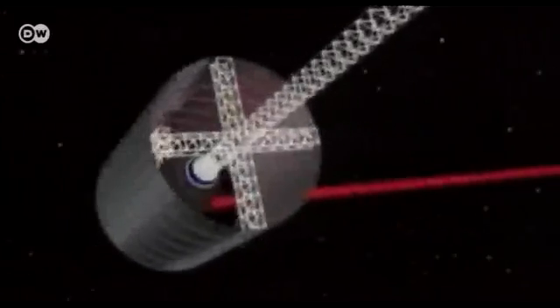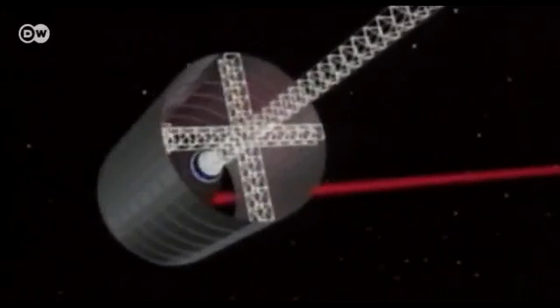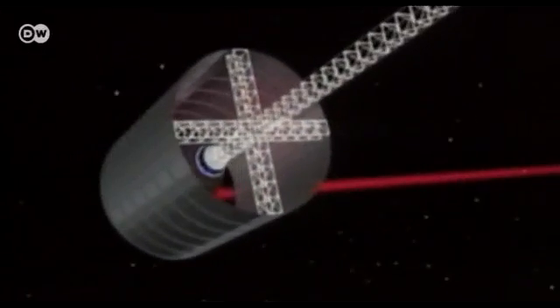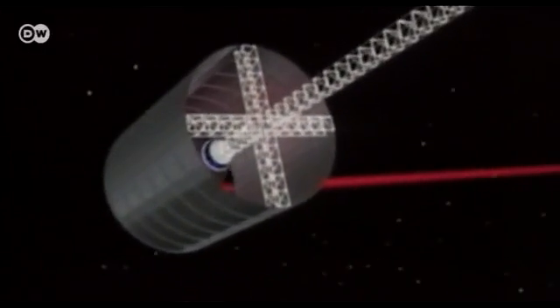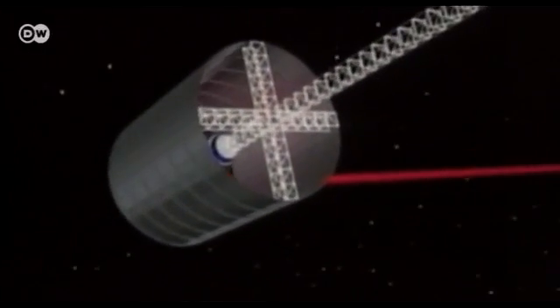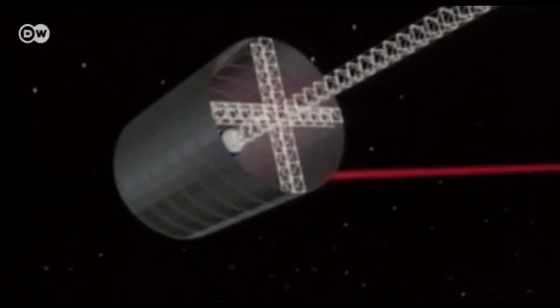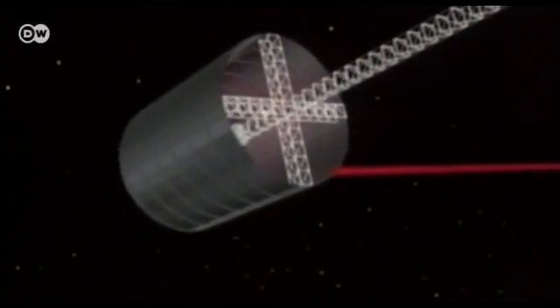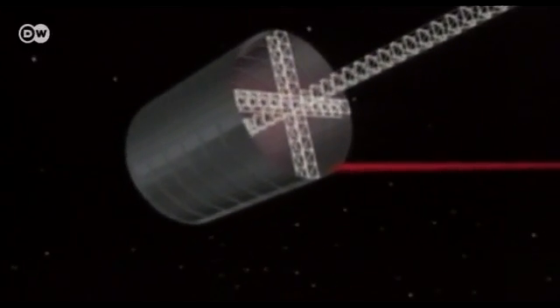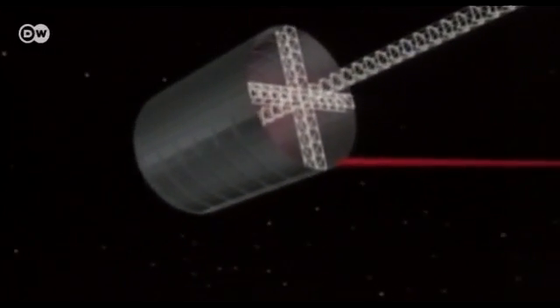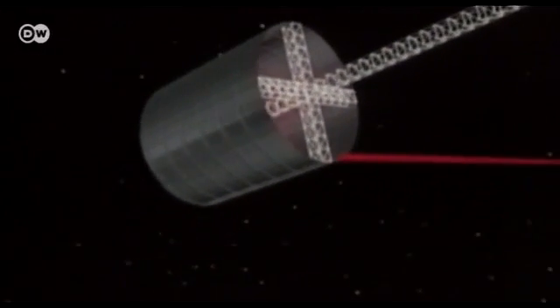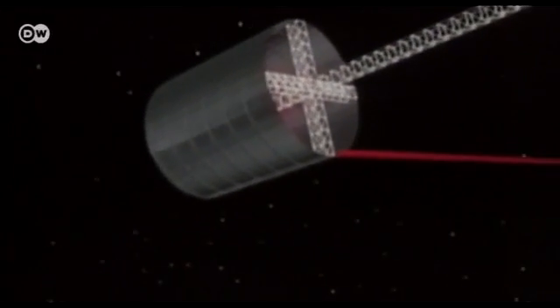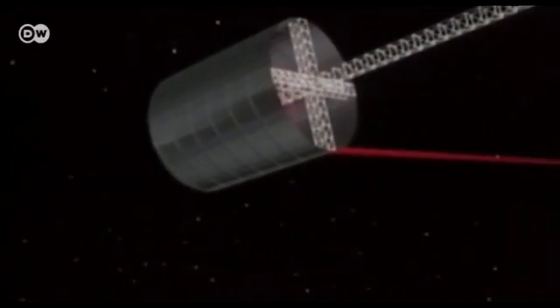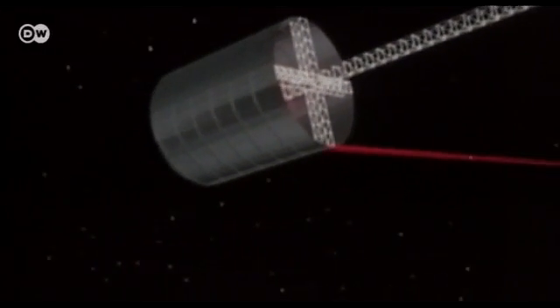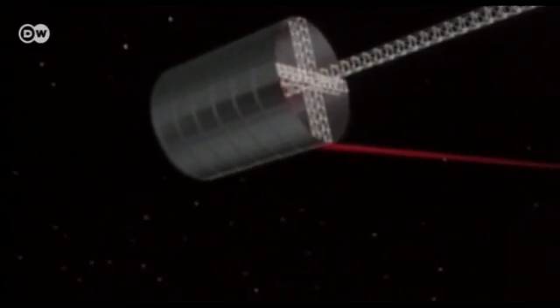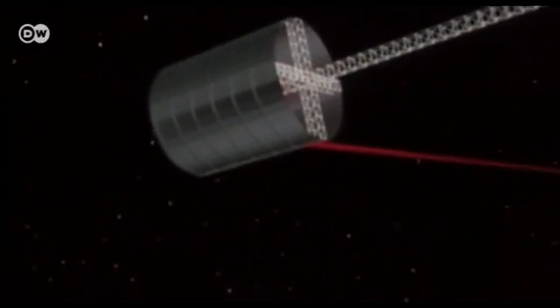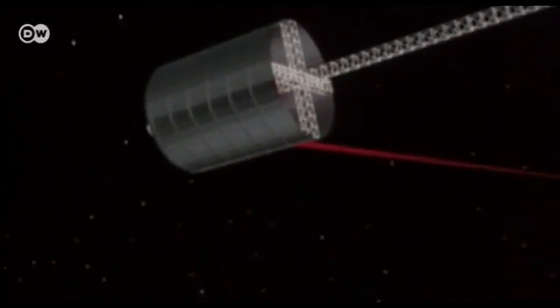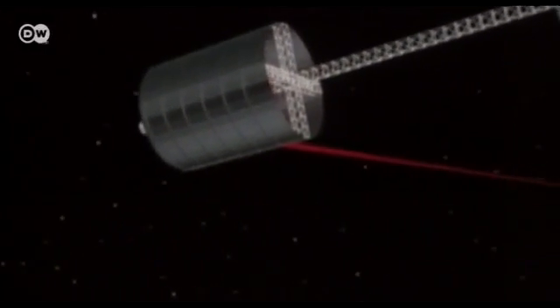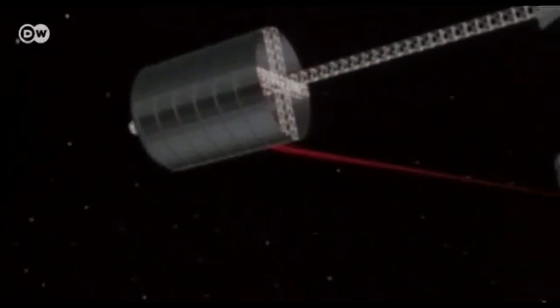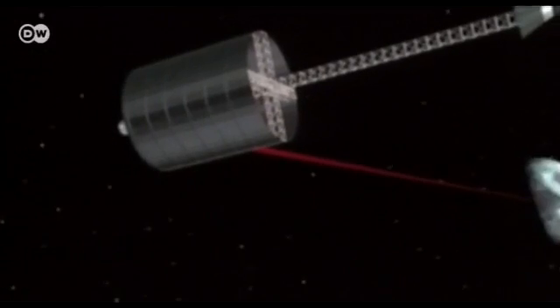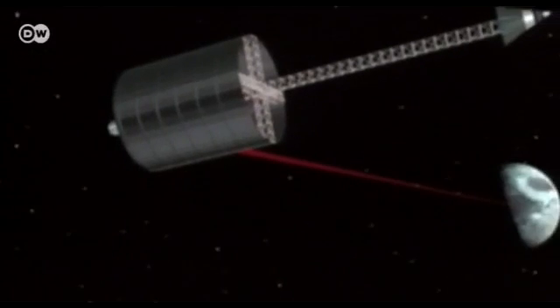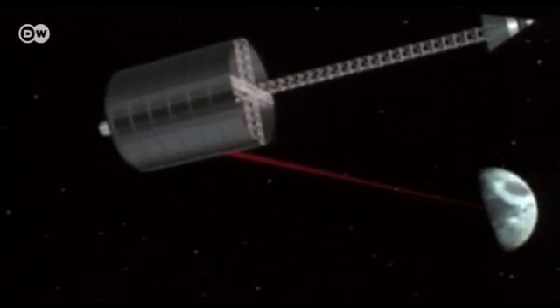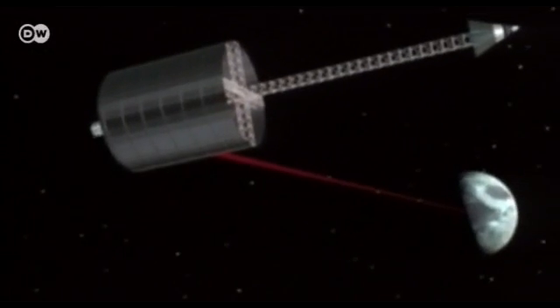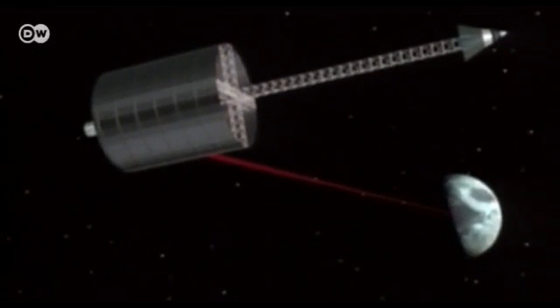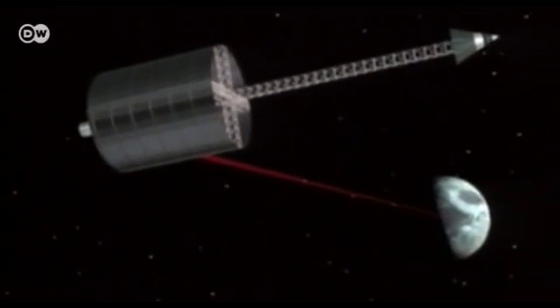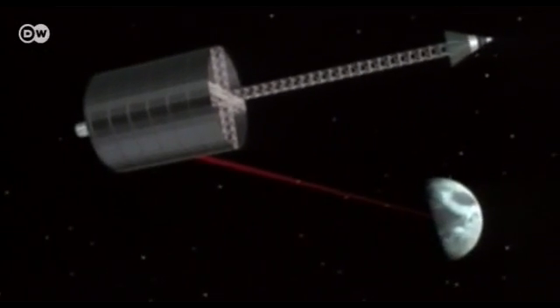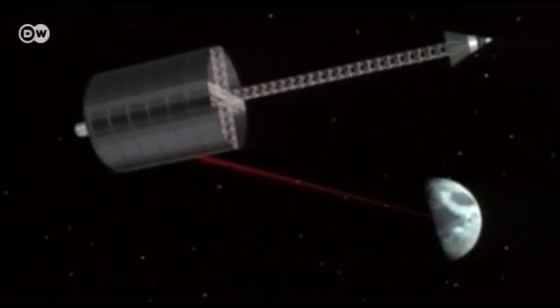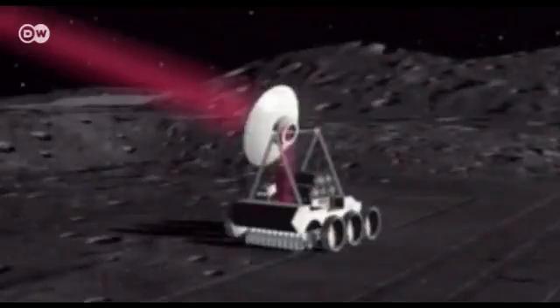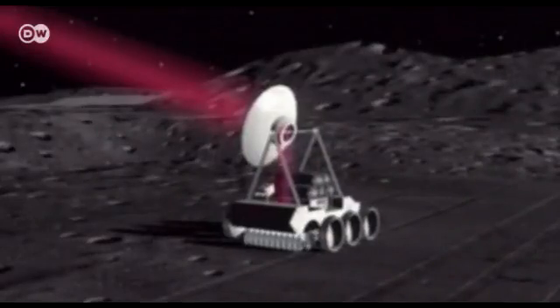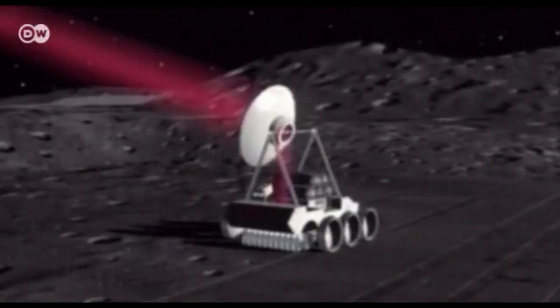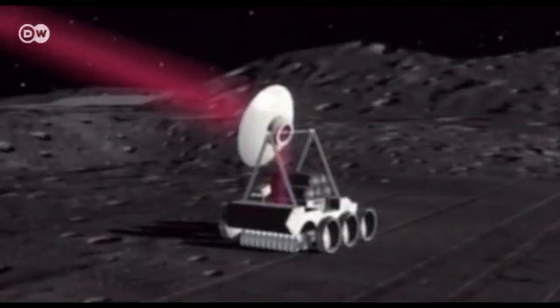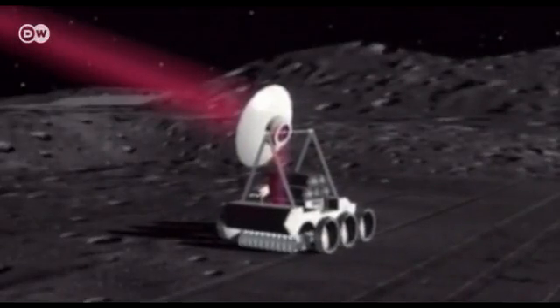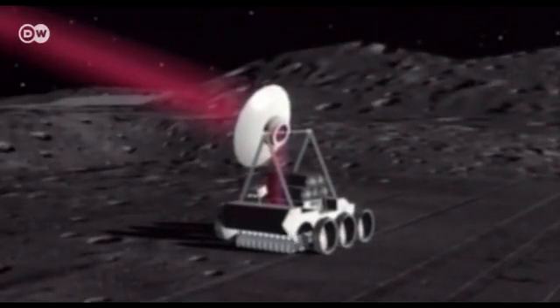There, a satellite could stay in place with little fuel and receive and transmit signals around the clock. It could steer robots building a lunar station, covering even spots hard to access from Earth, like craters.